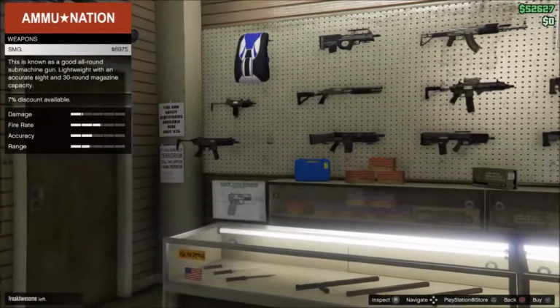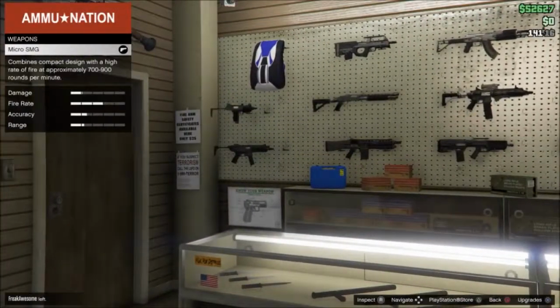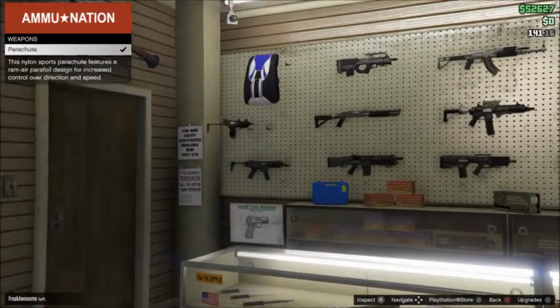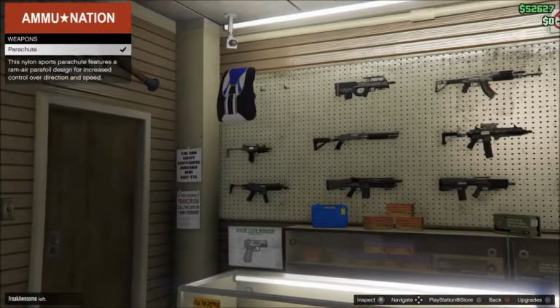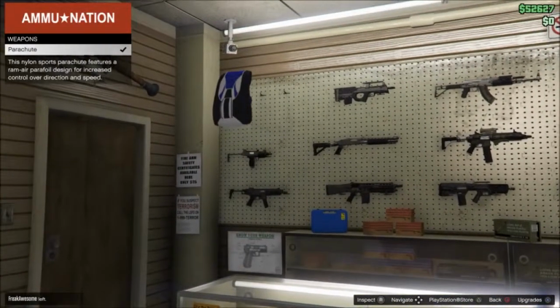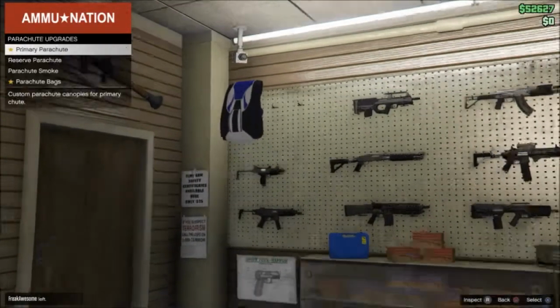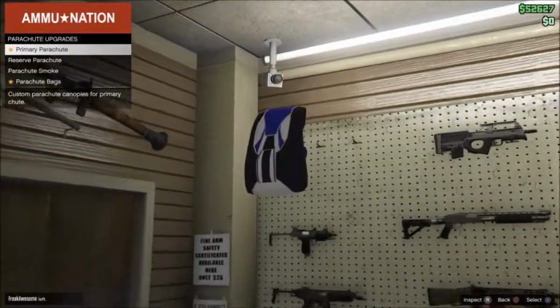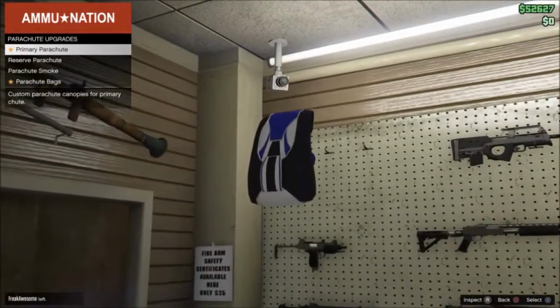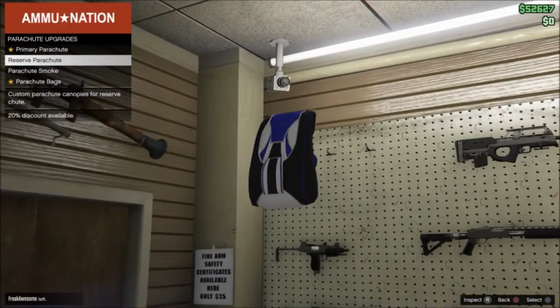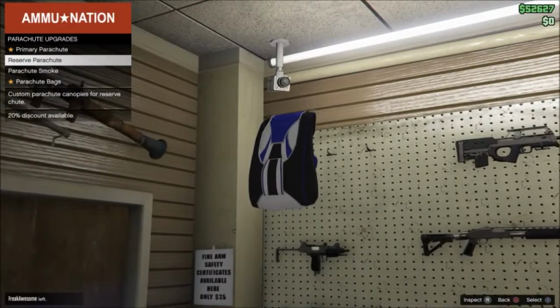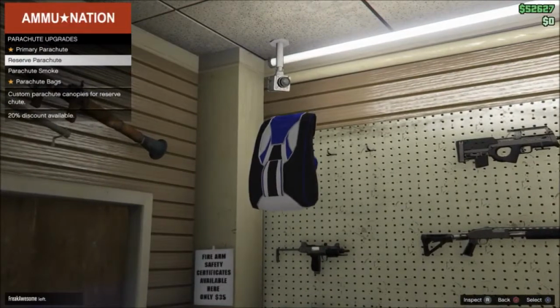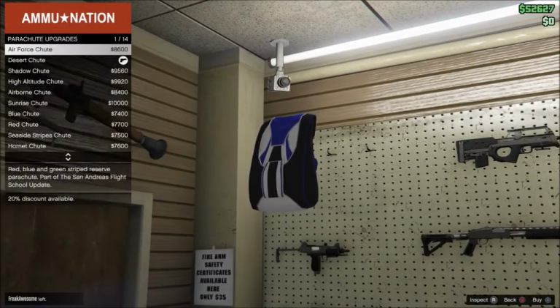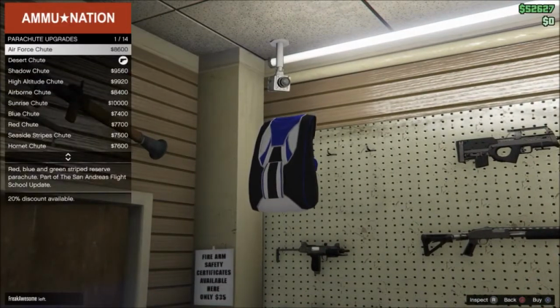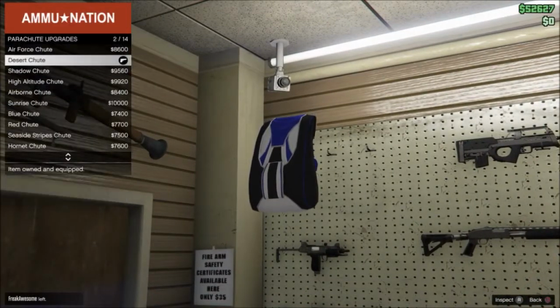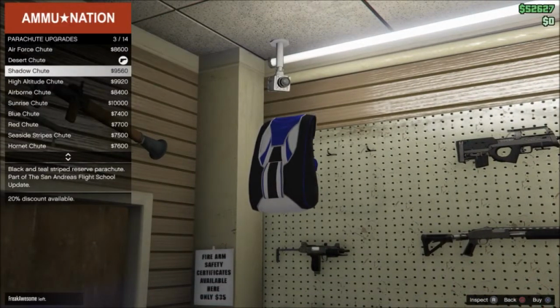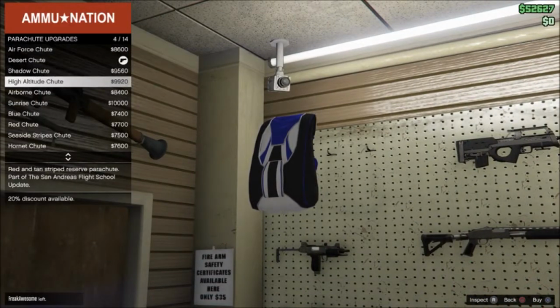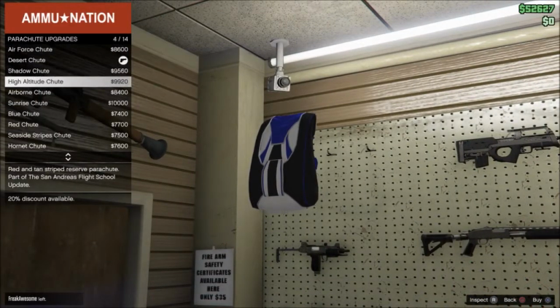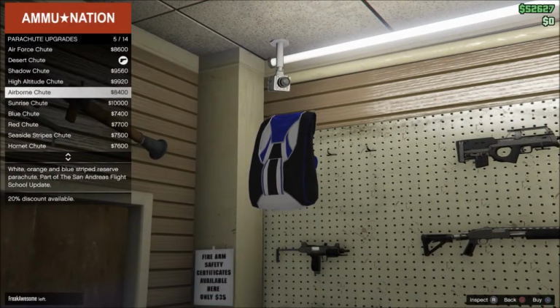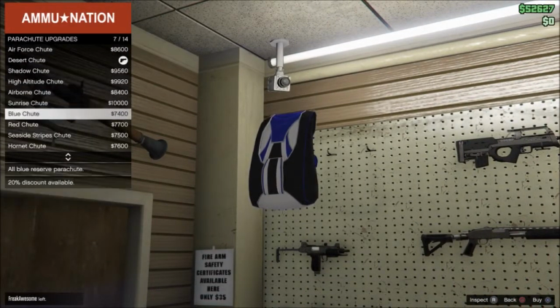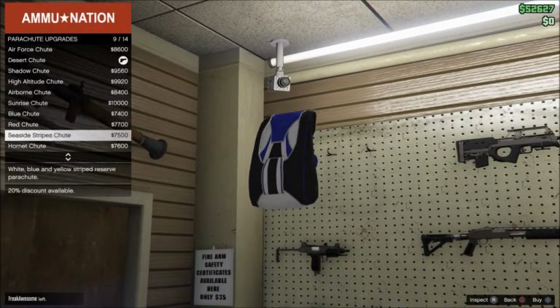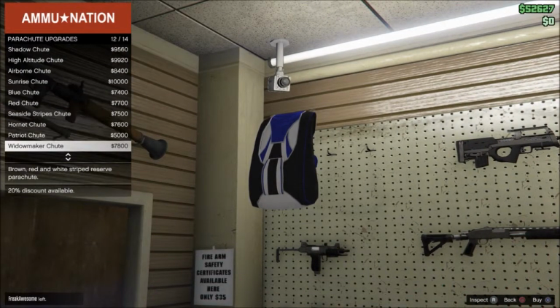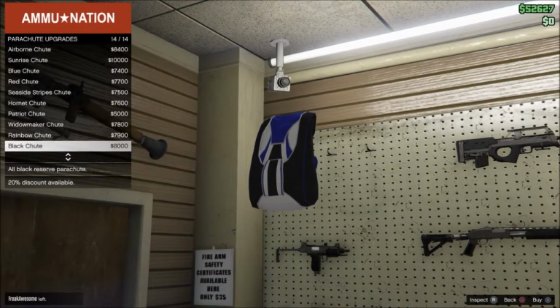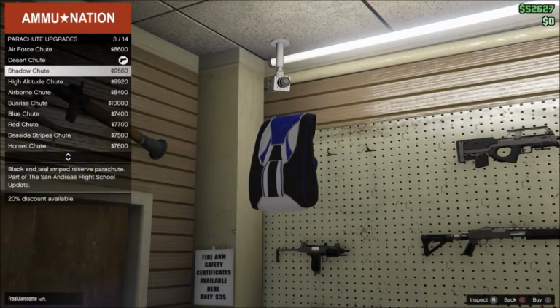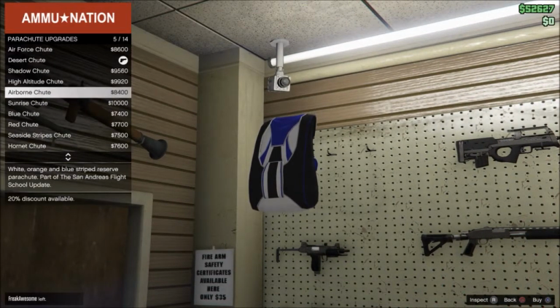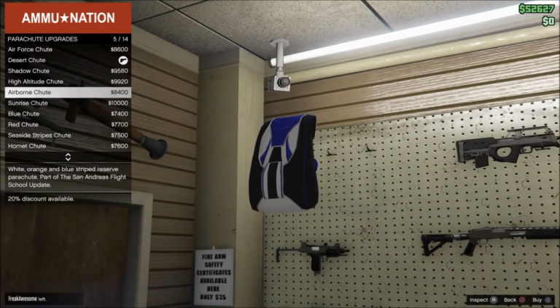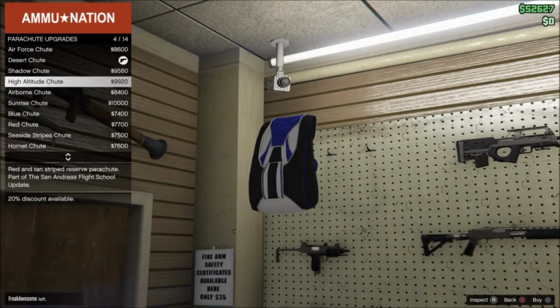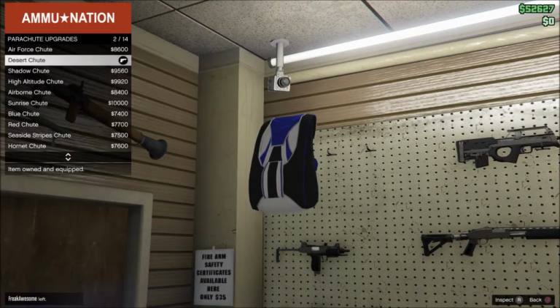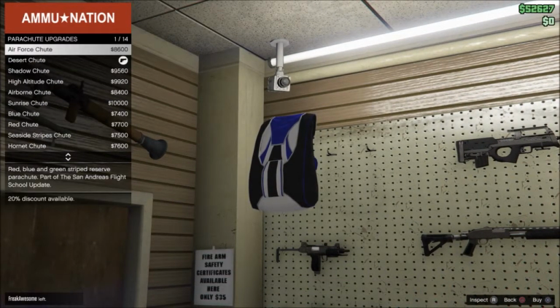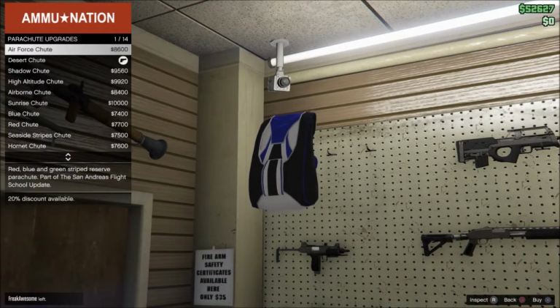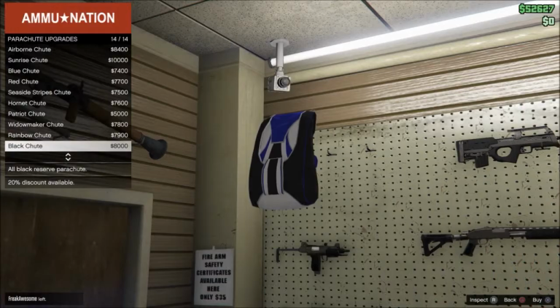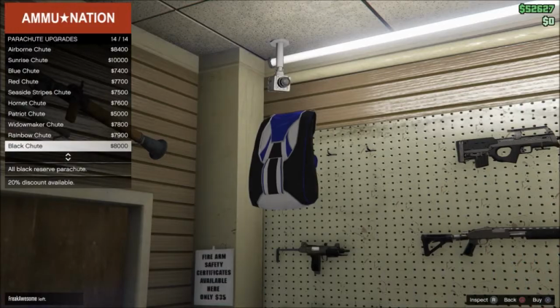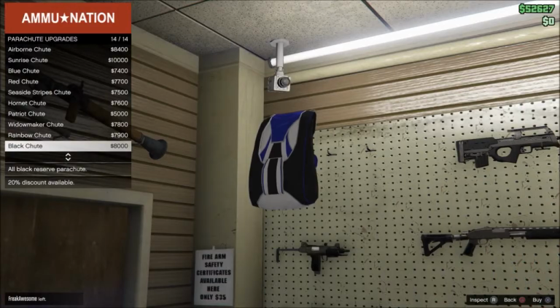Once you get a parachute there are a lot of different colors you can get for your reserve parachute. Mine's just a desert chute but you can pick from all the different kinds right here.